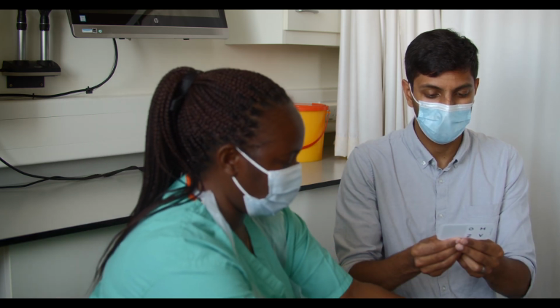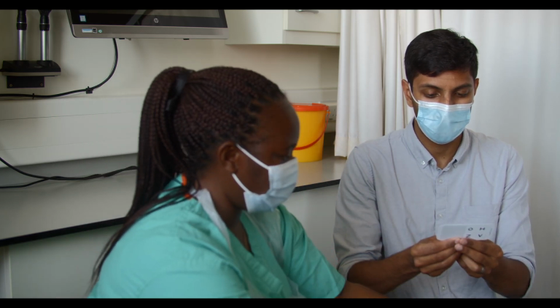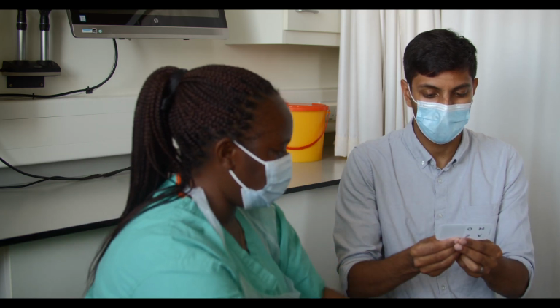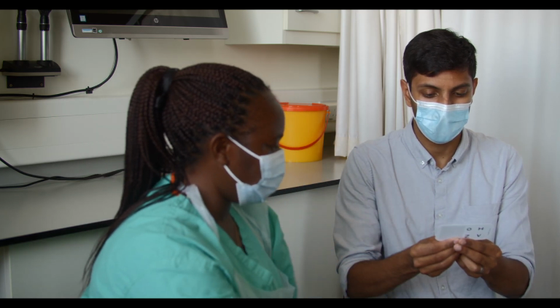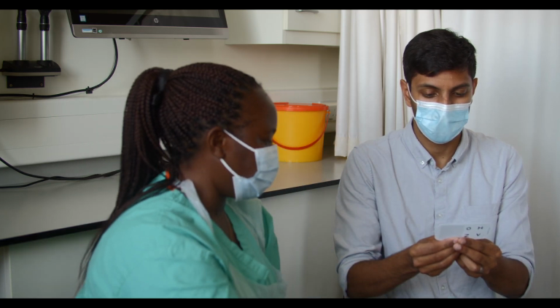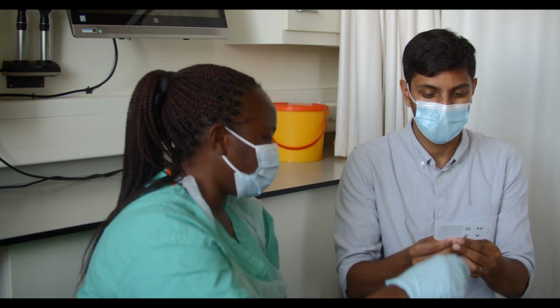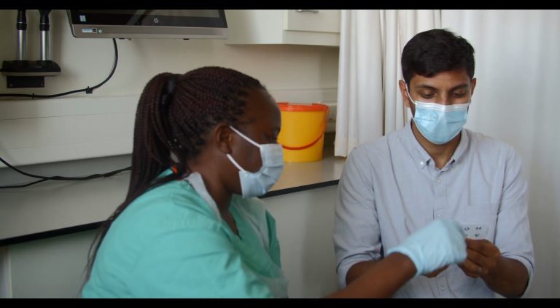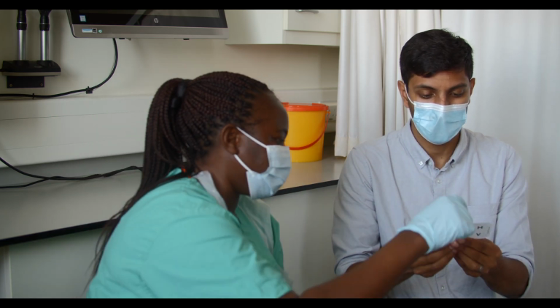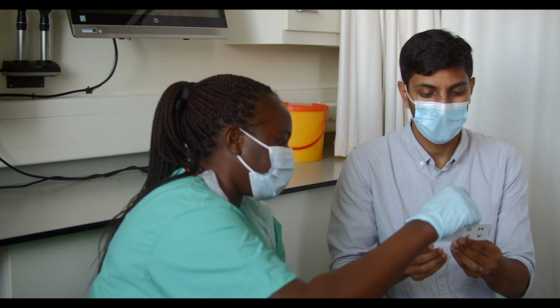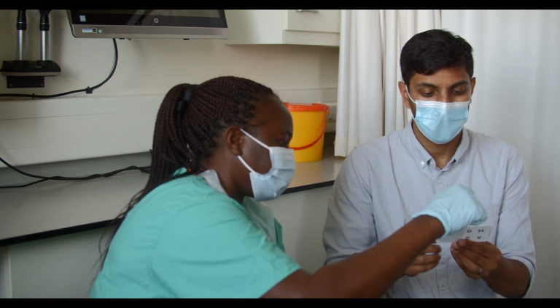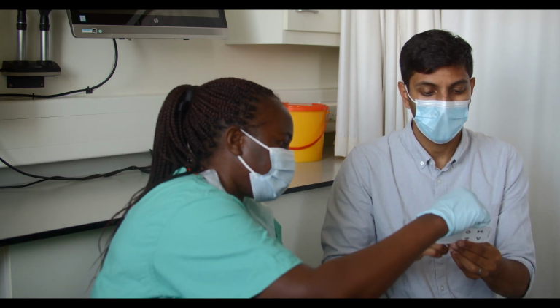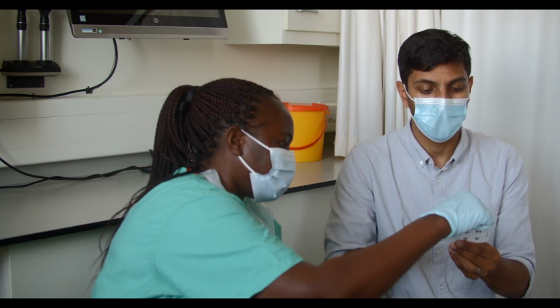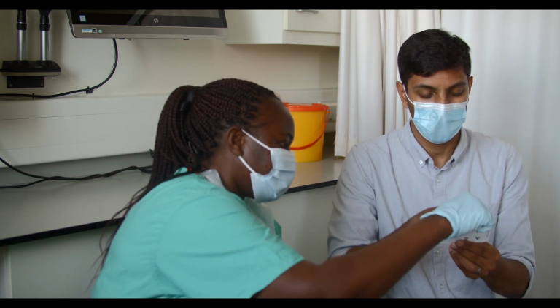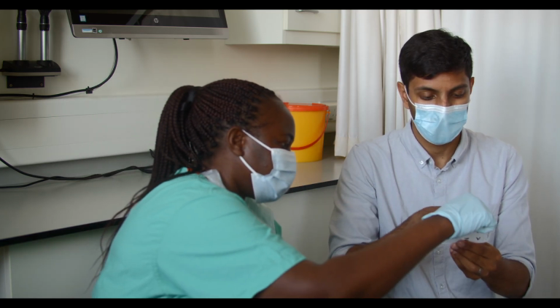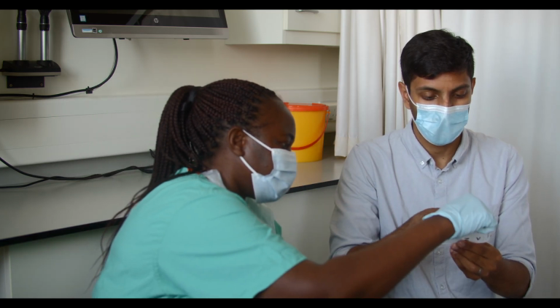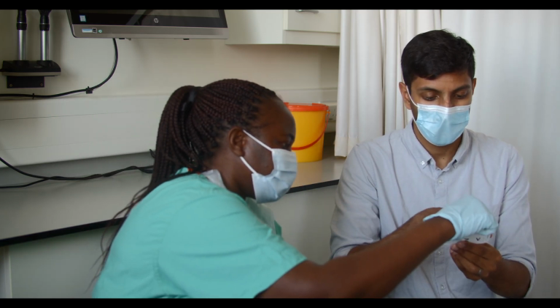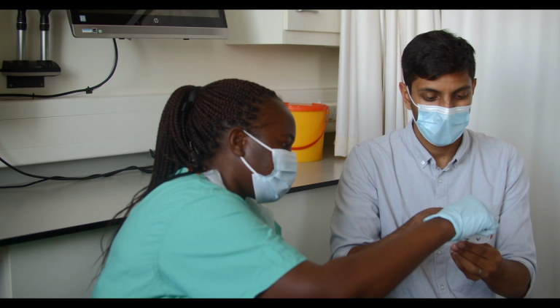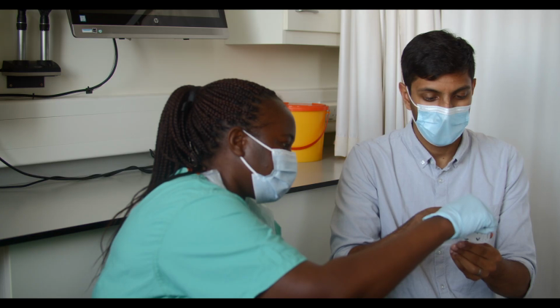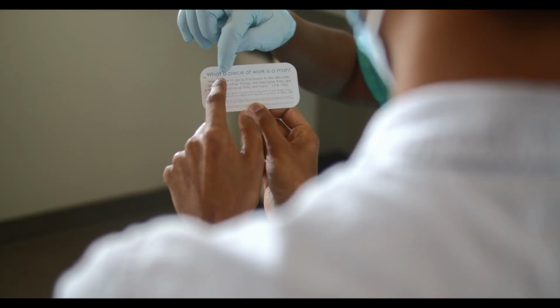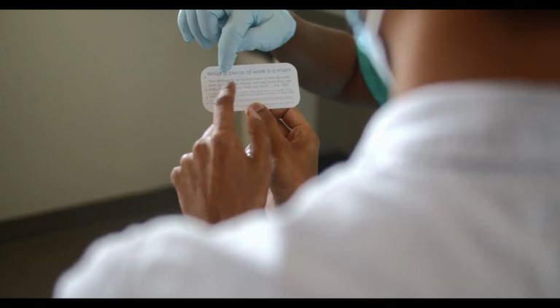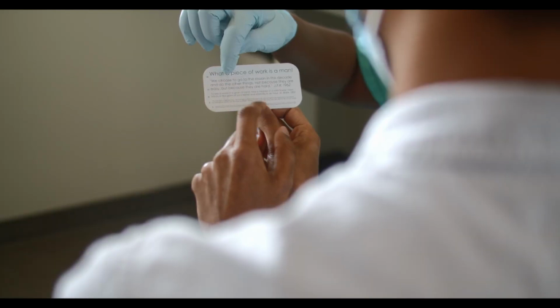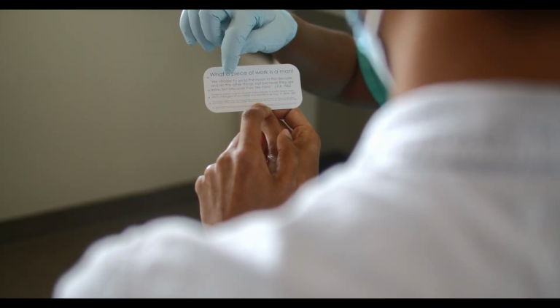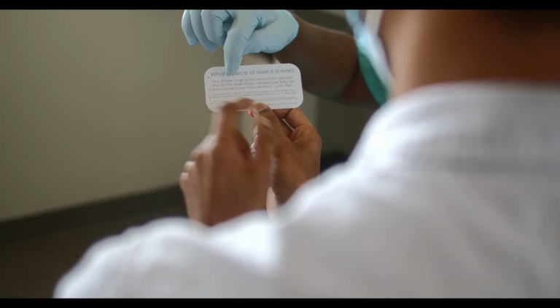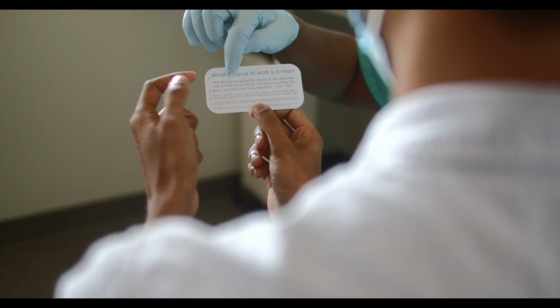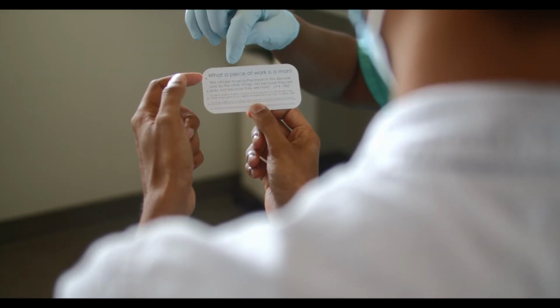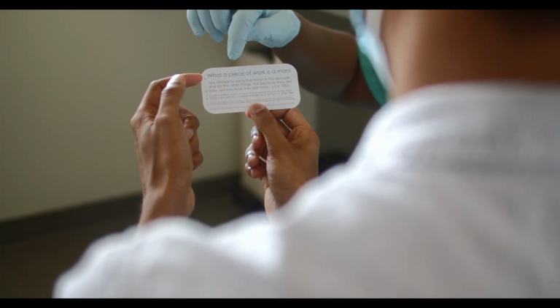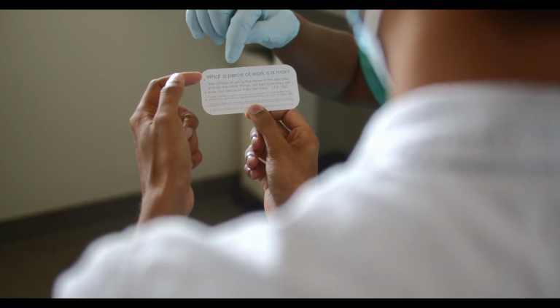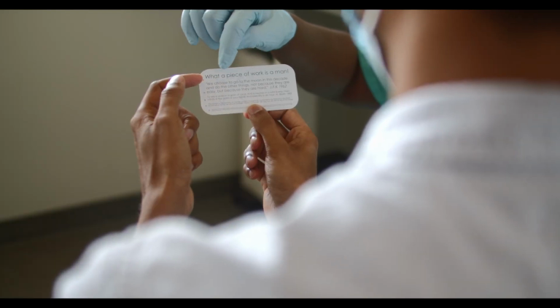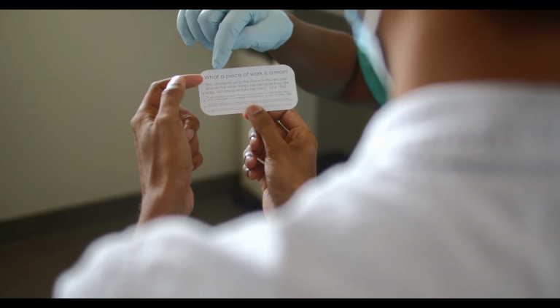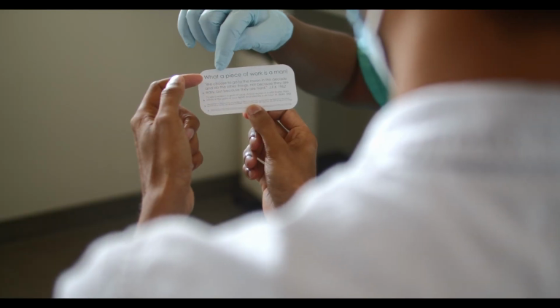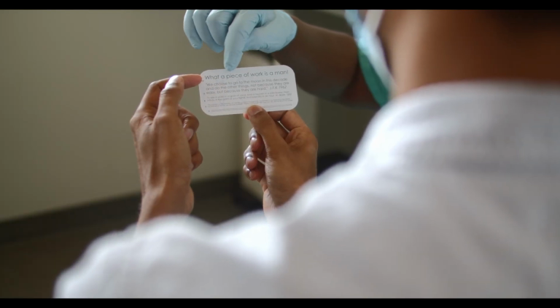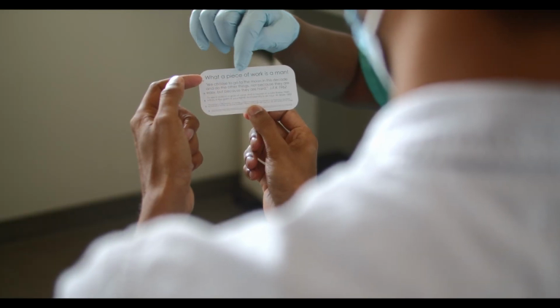Ask them to read down the chart with both eyes together. Record the smallest line they can read comfortably.